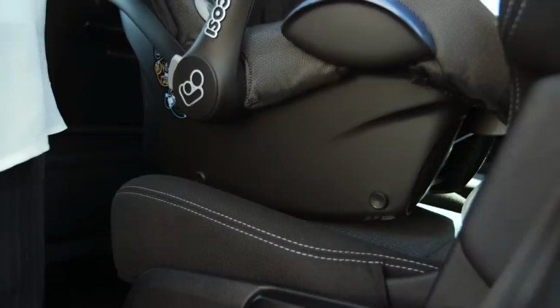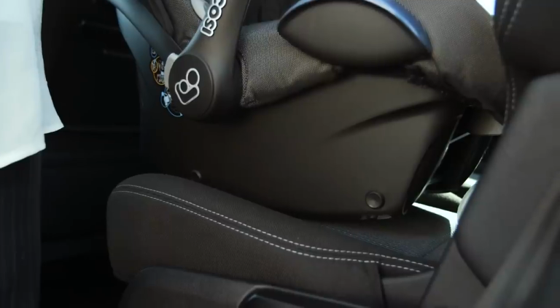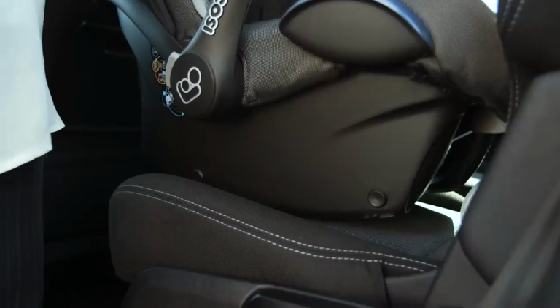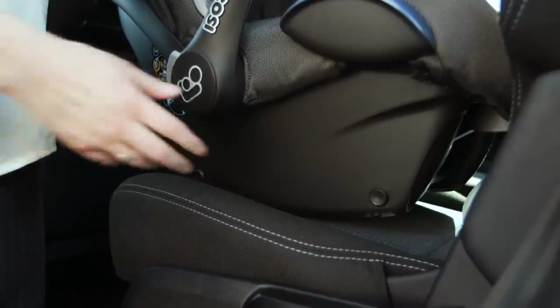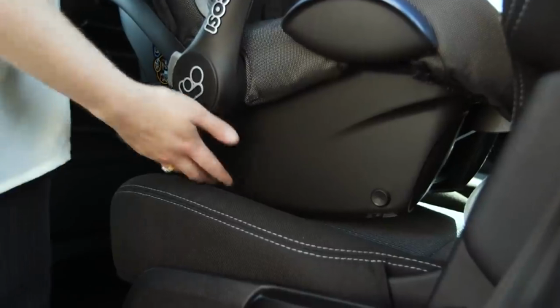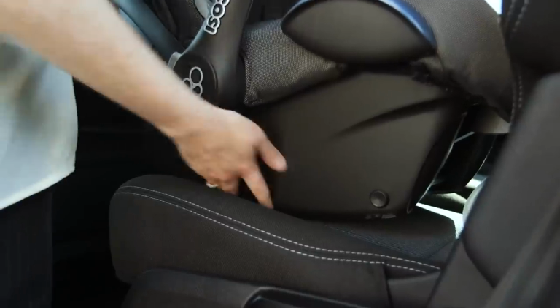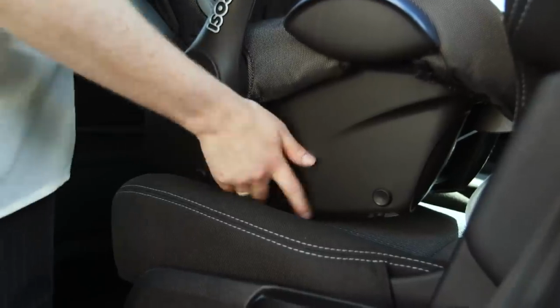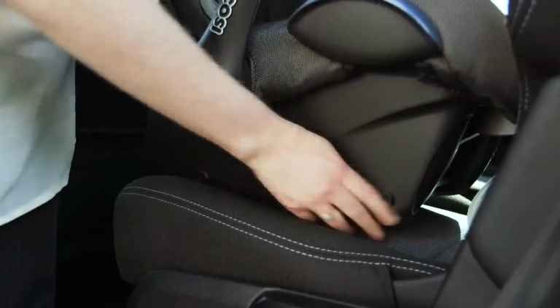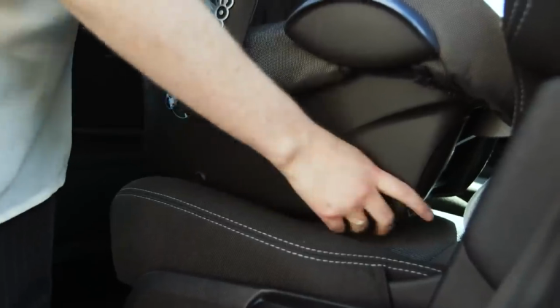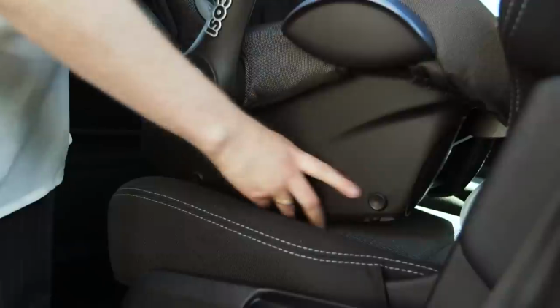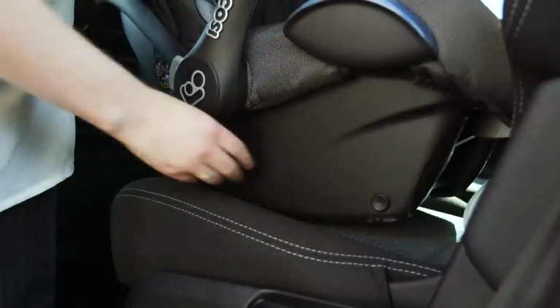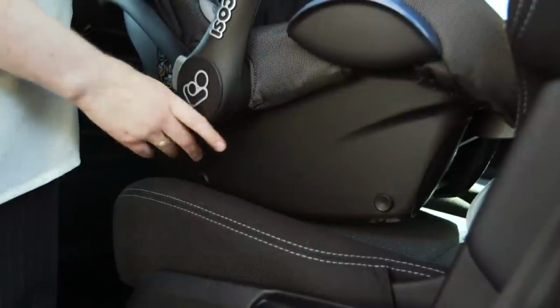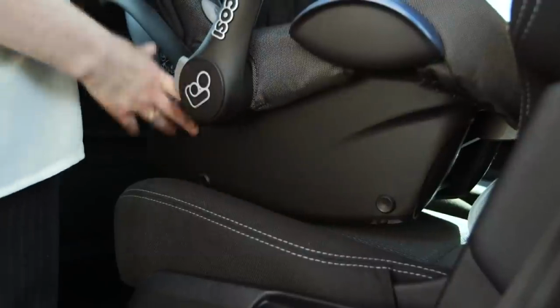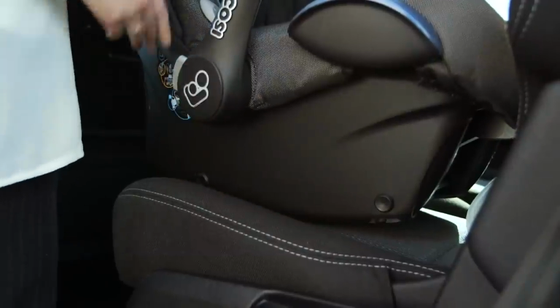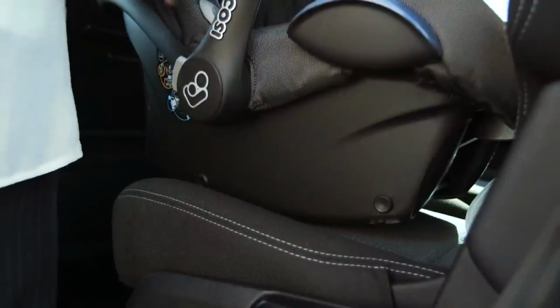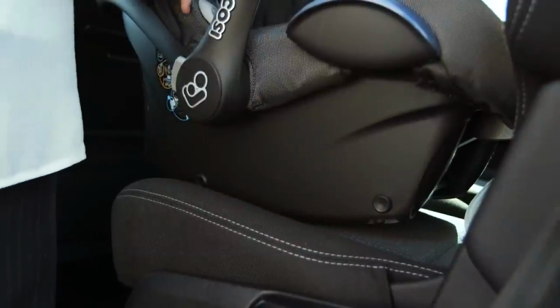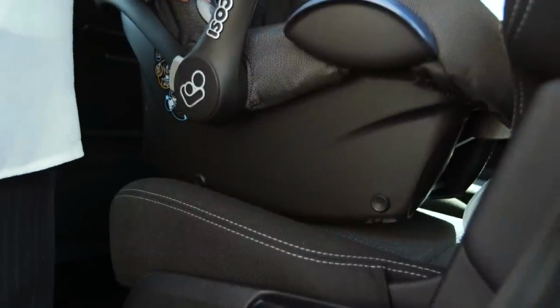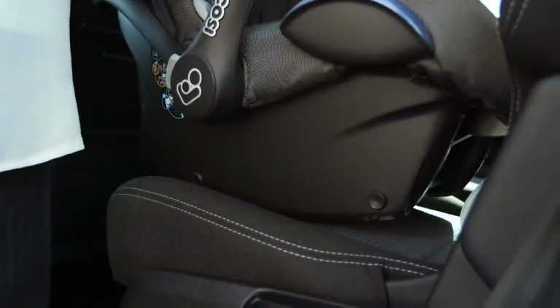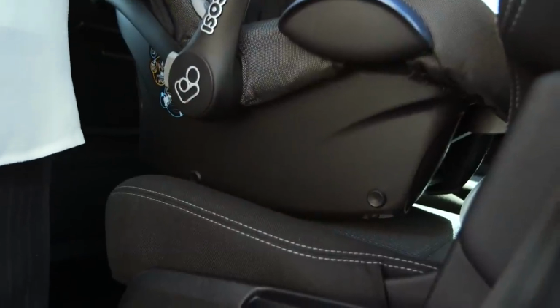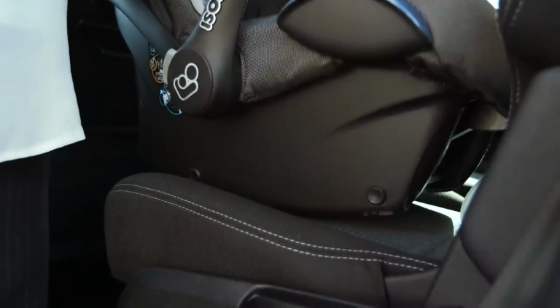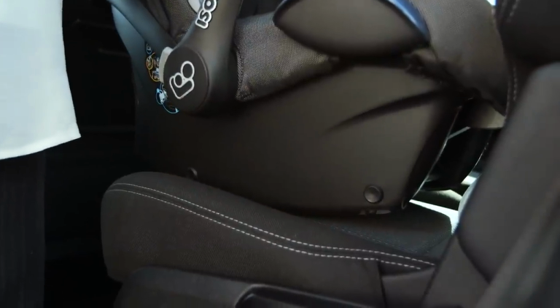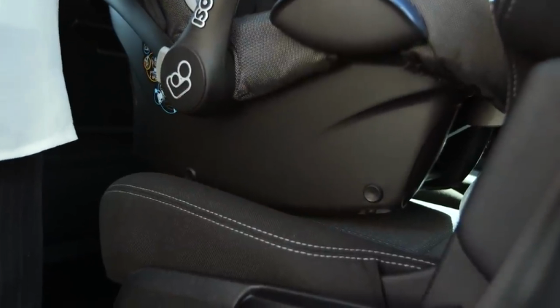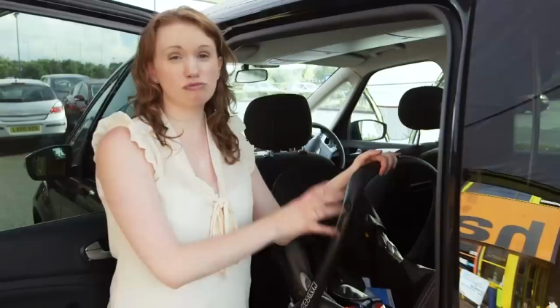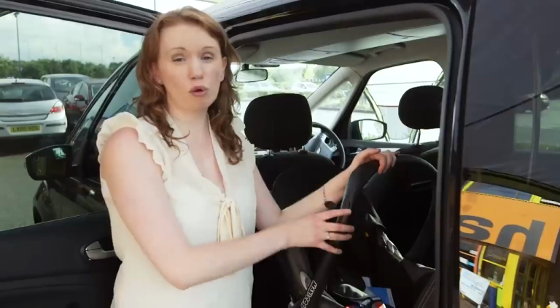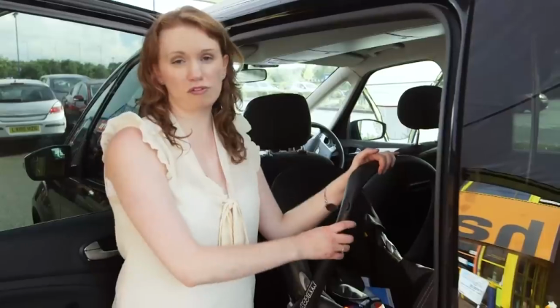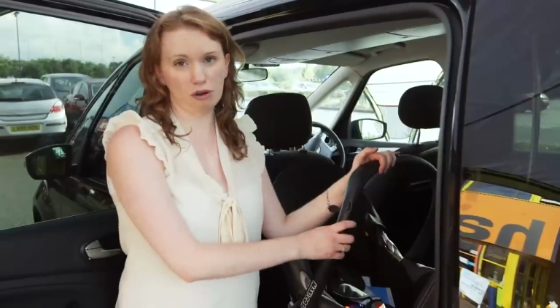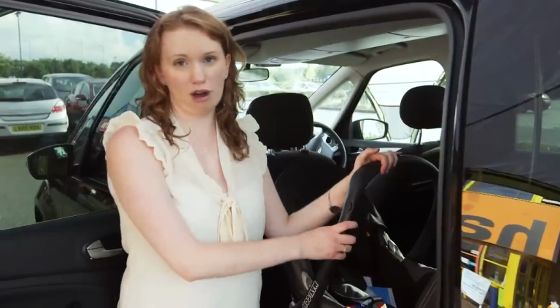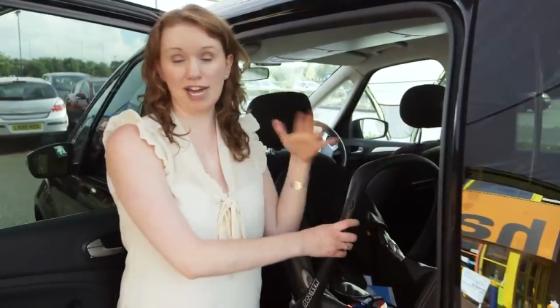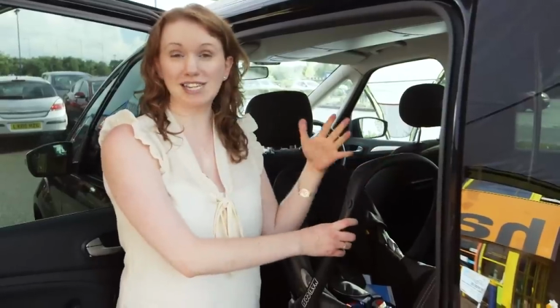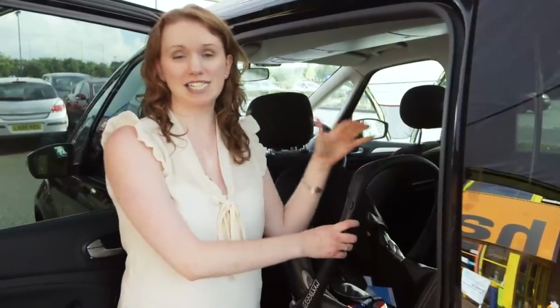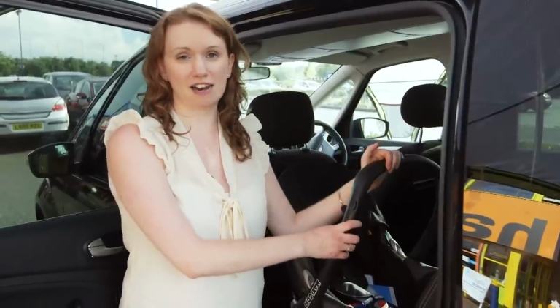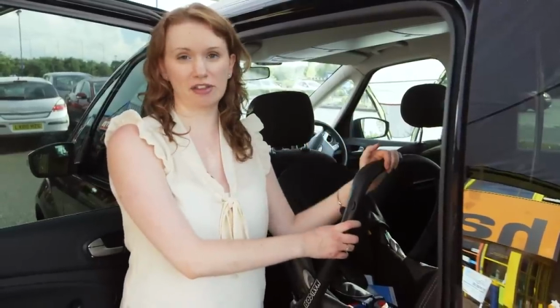The child car seat should sit squarely and evenly on the base of the seat. If it doesn't, then it's the wrong one for your car and you'll need to get another.